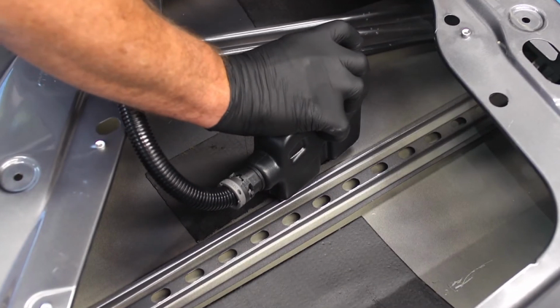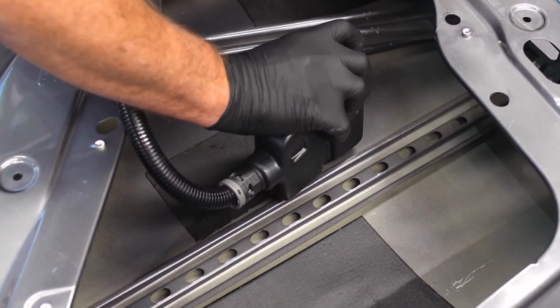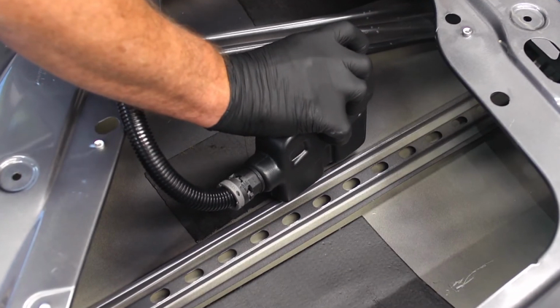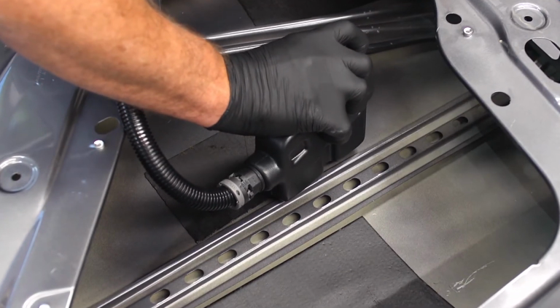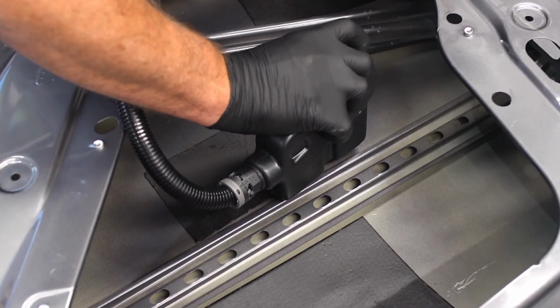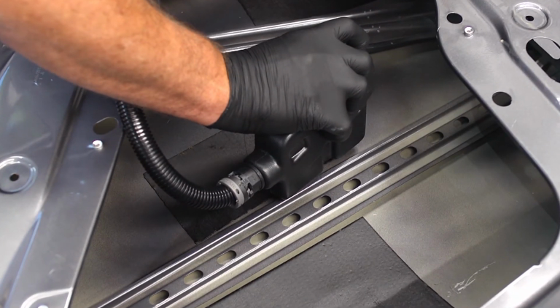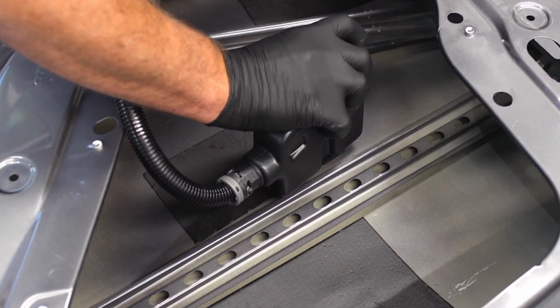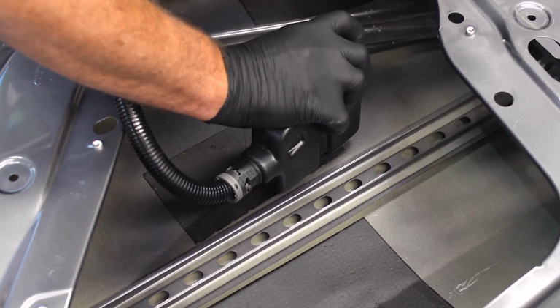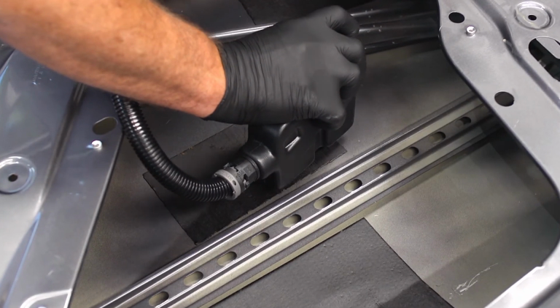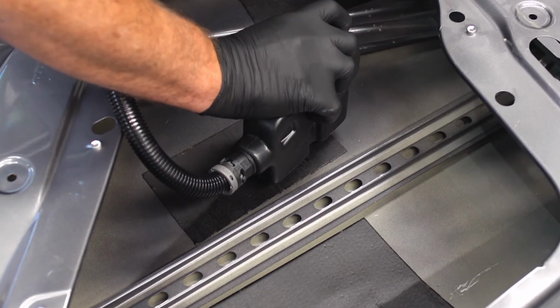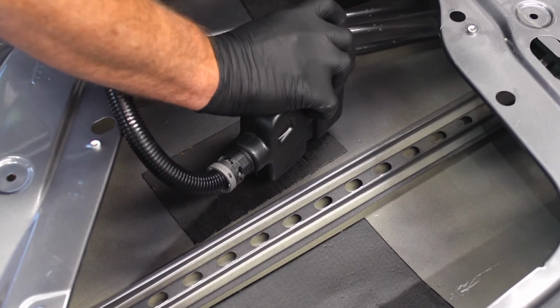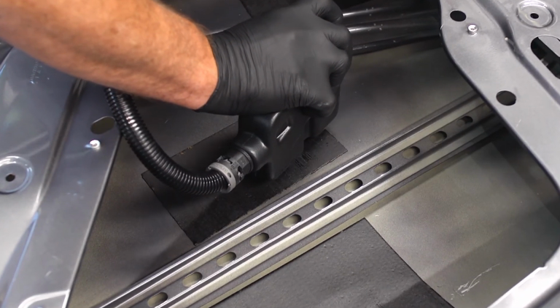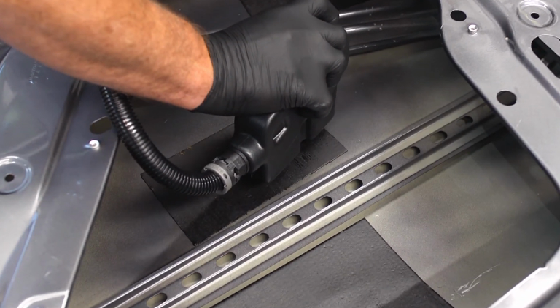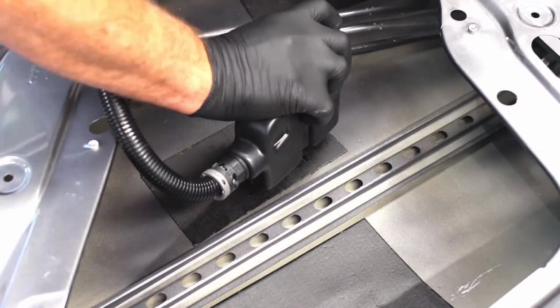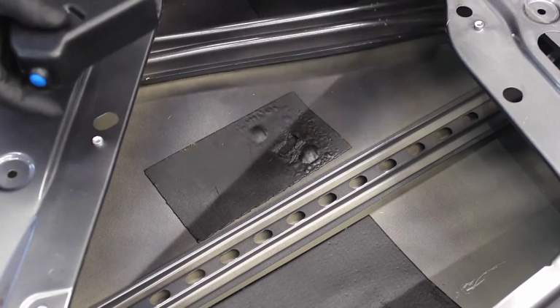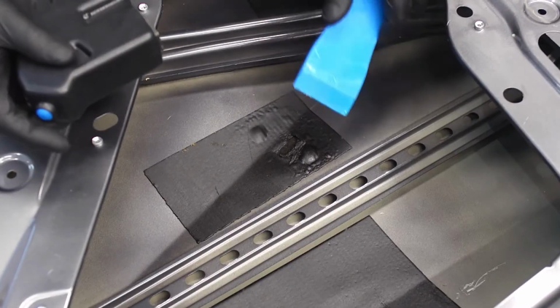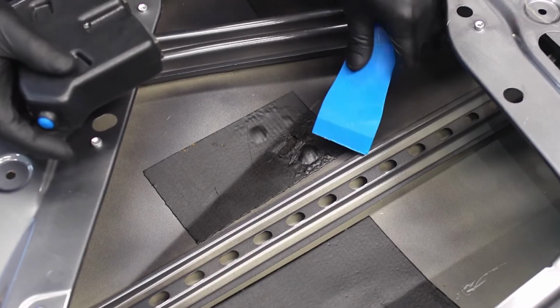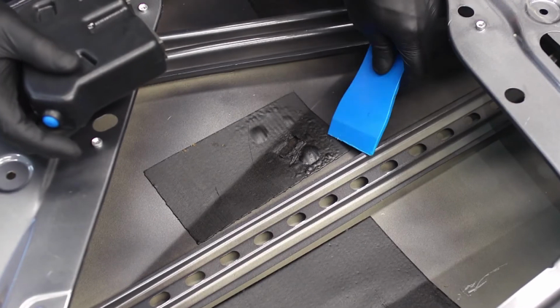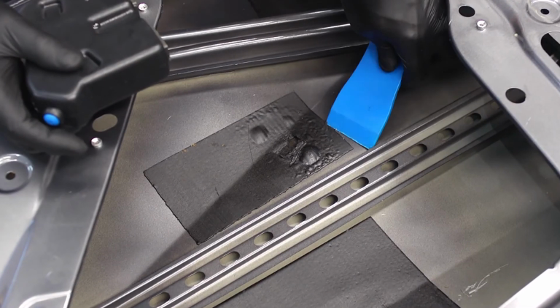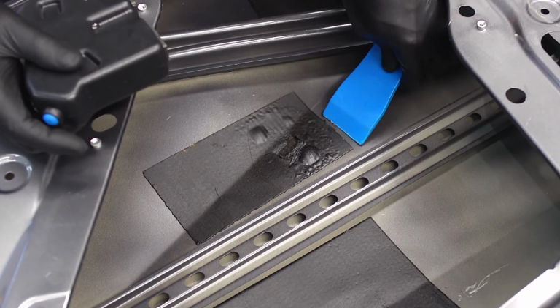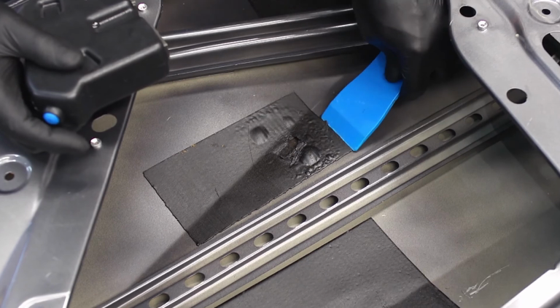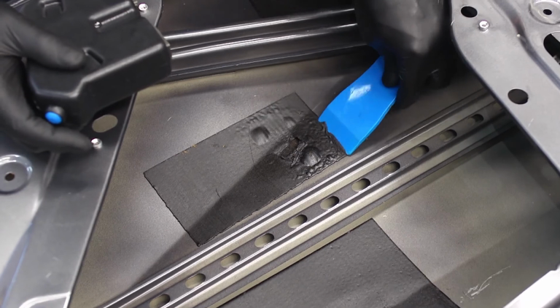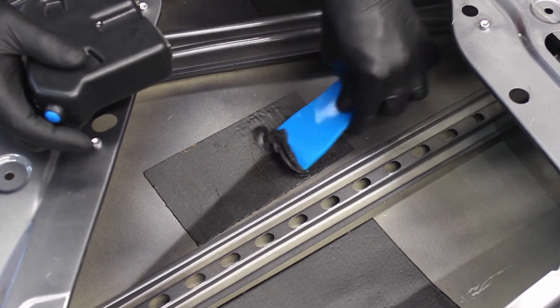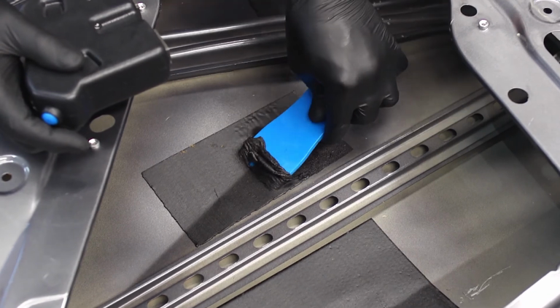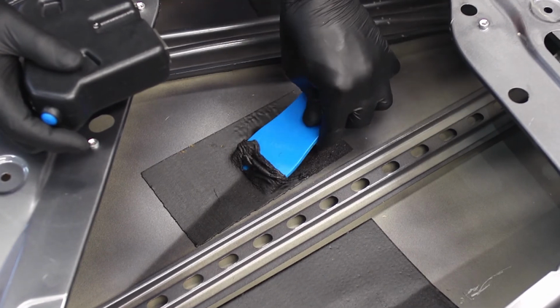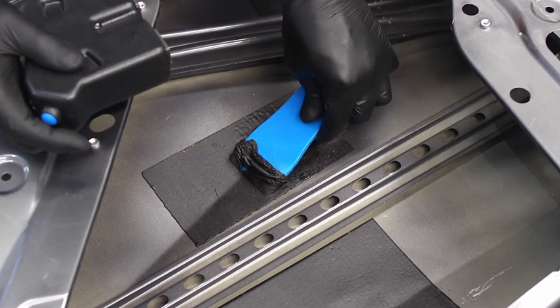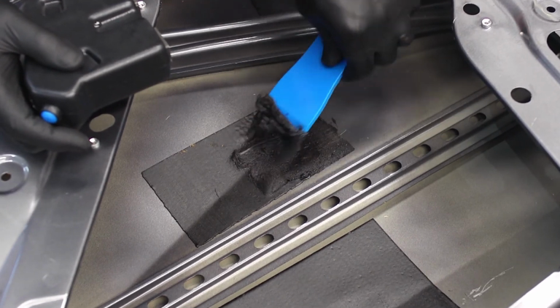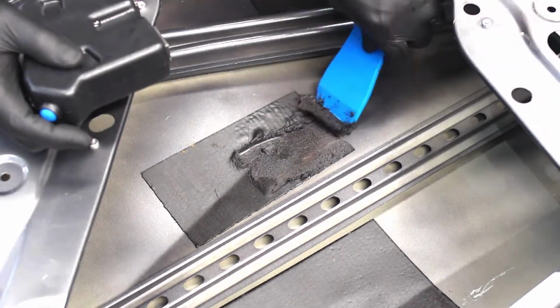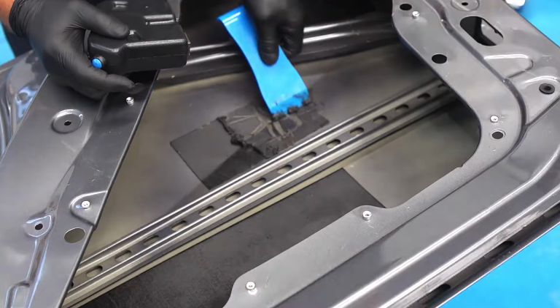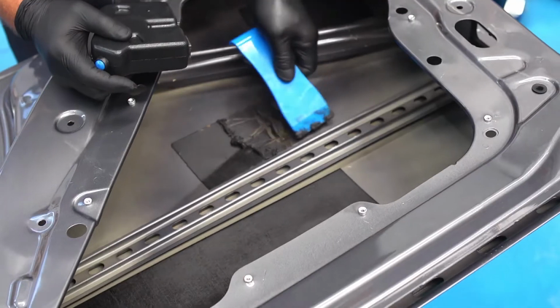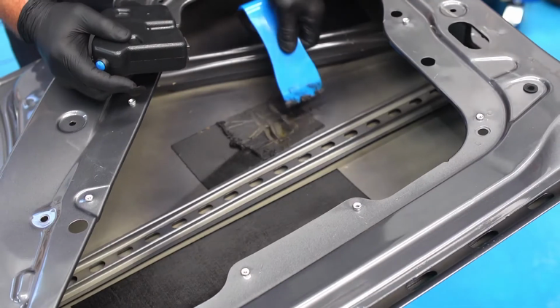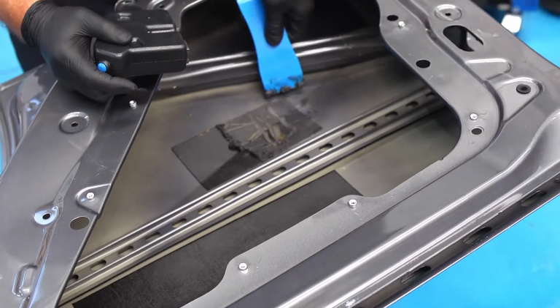Sound deadening pads can be difficult and messy to remove. Not anymore!